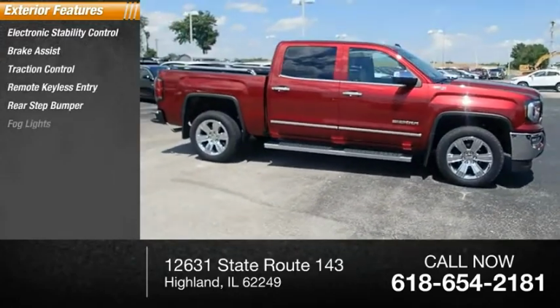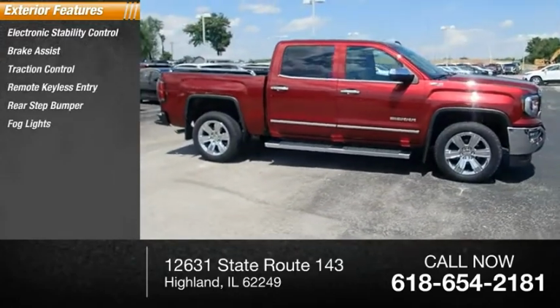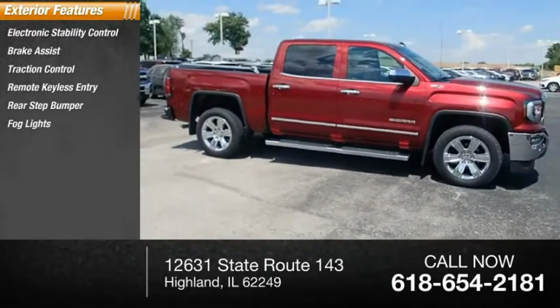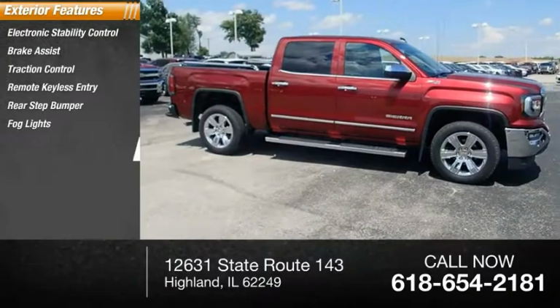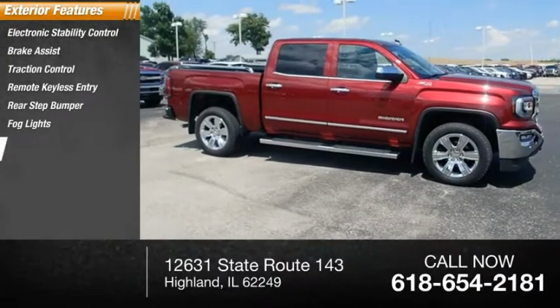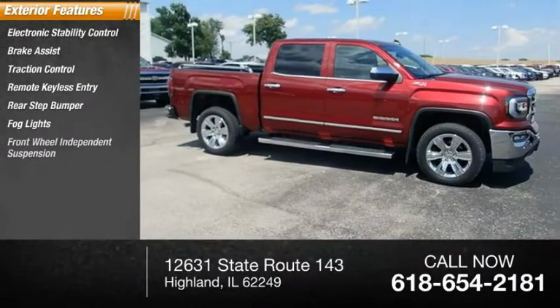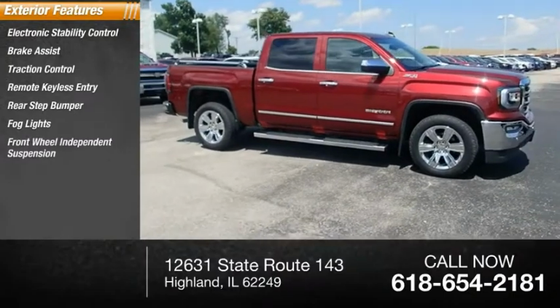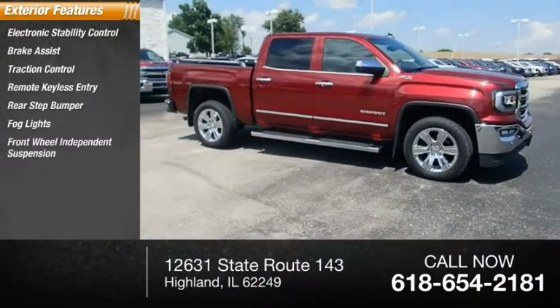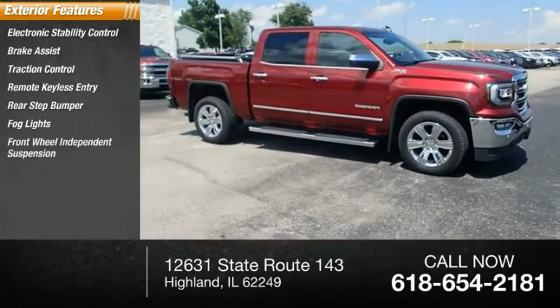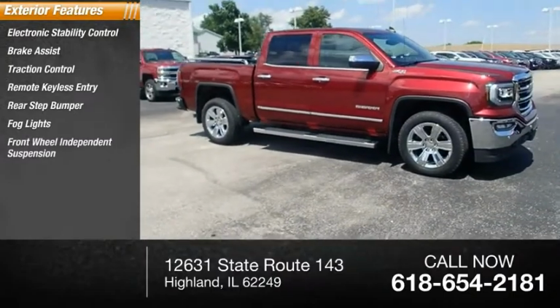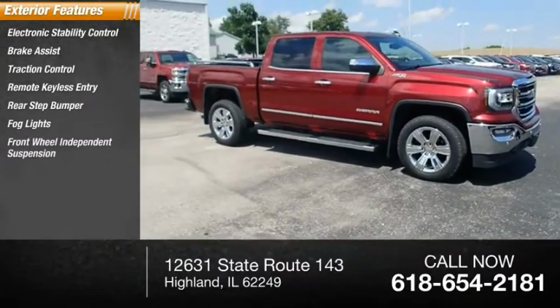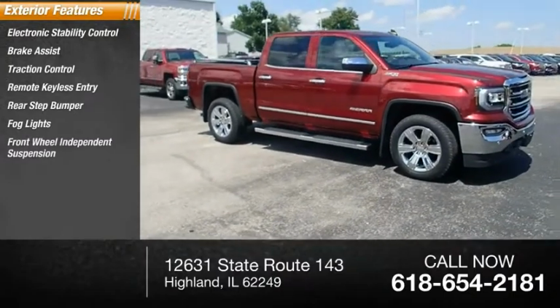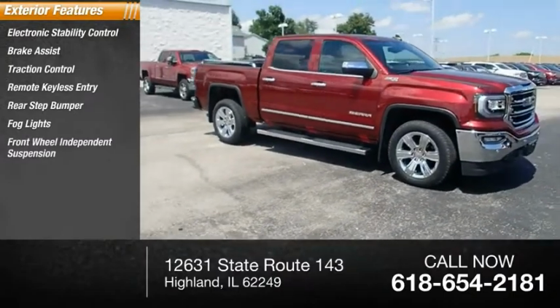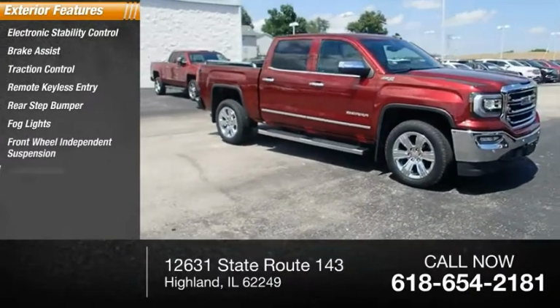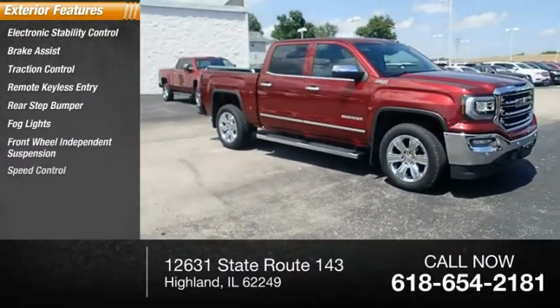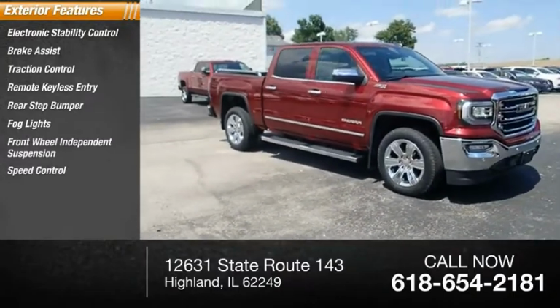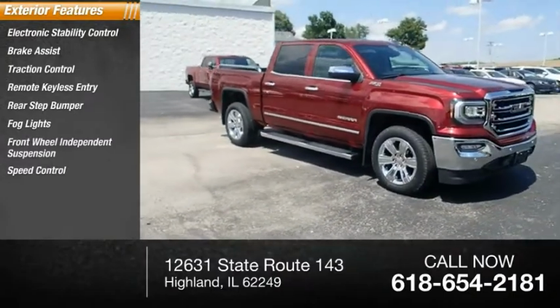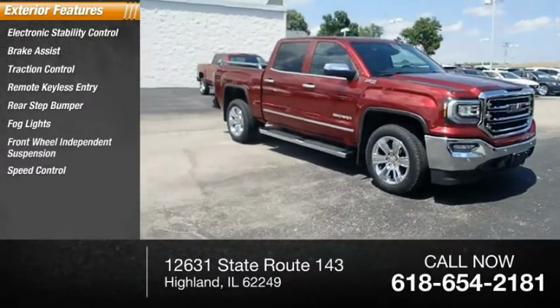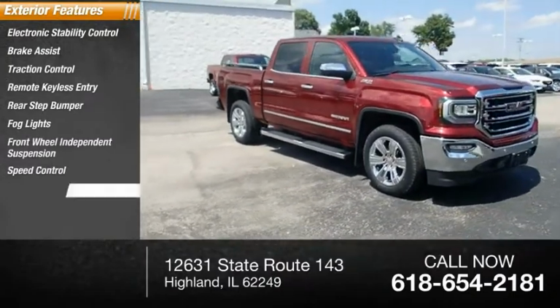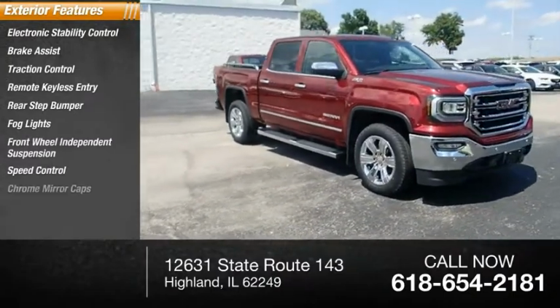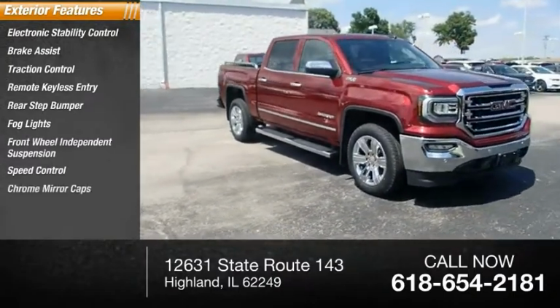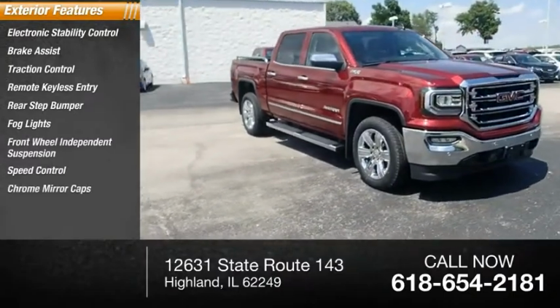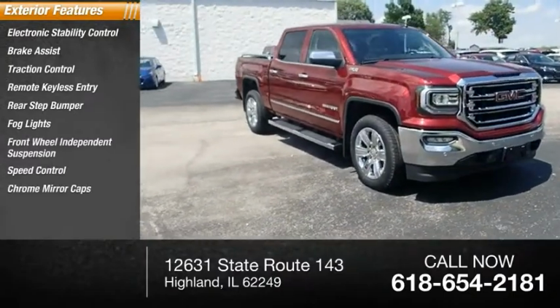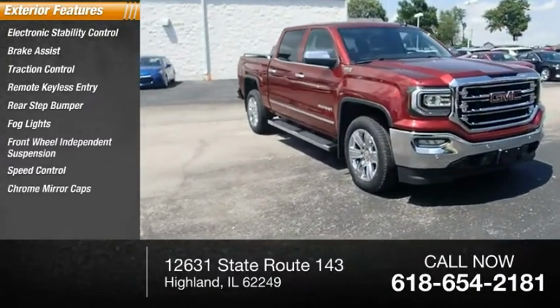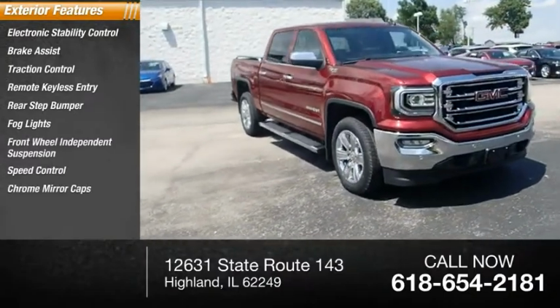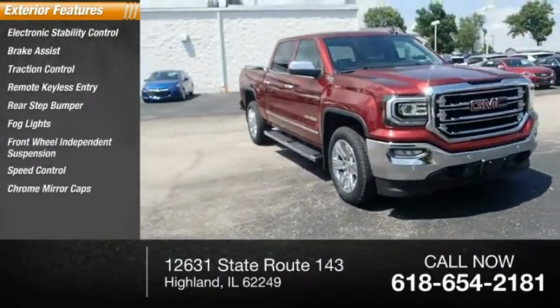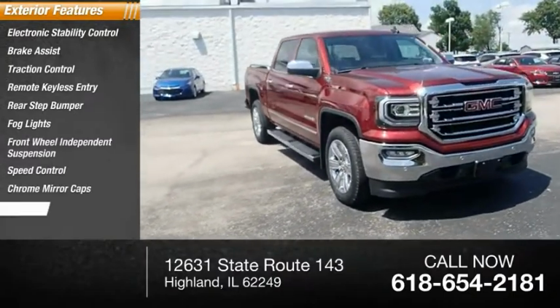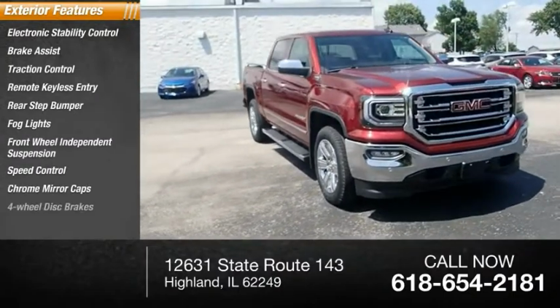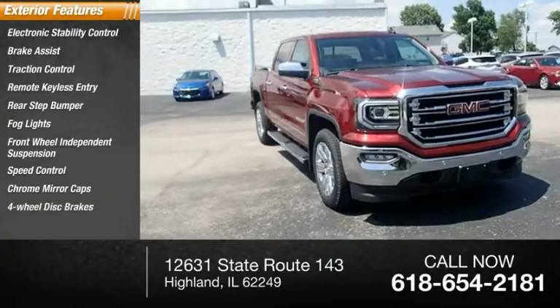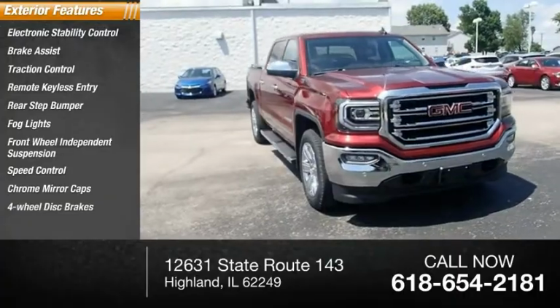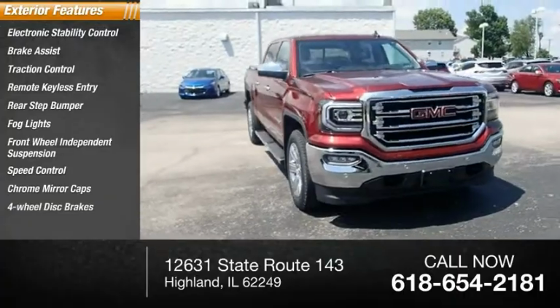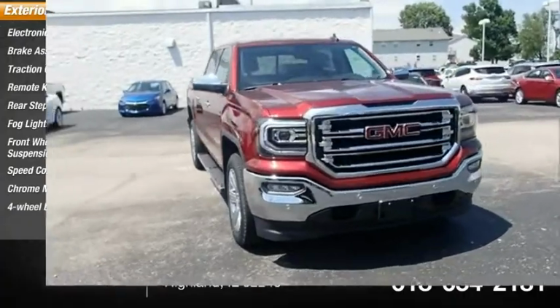Fog lights, front wheel independent suspension, speed control, chrome mirror caps, four-wheel disc brakes.